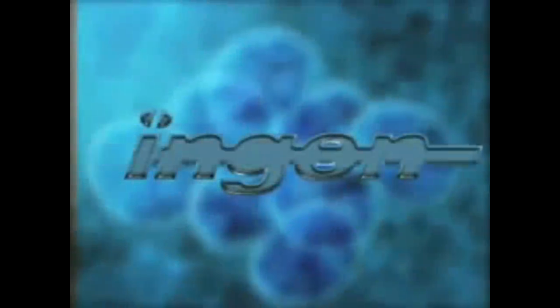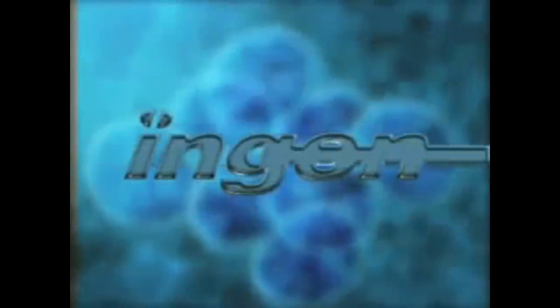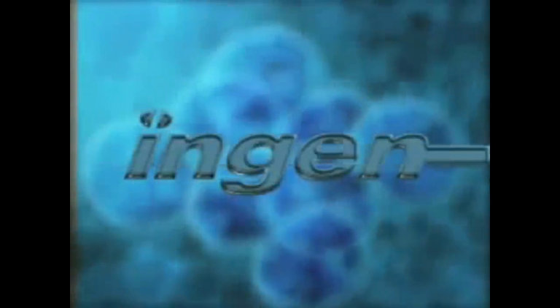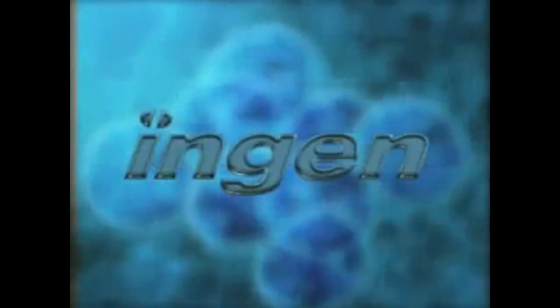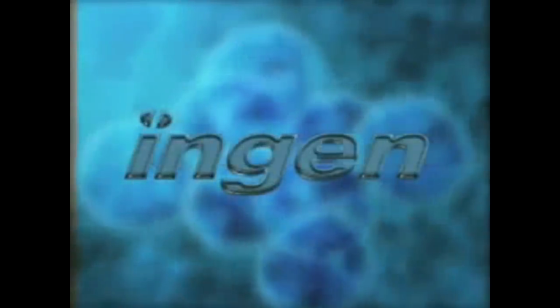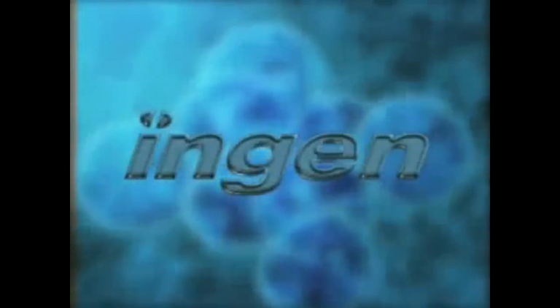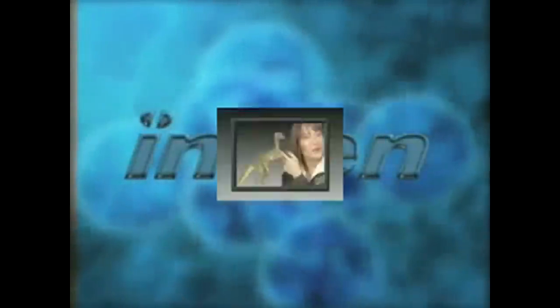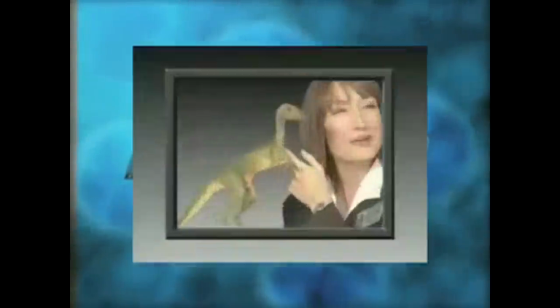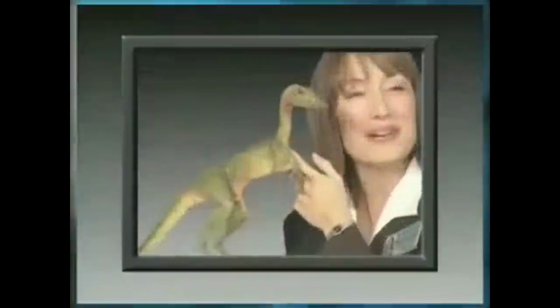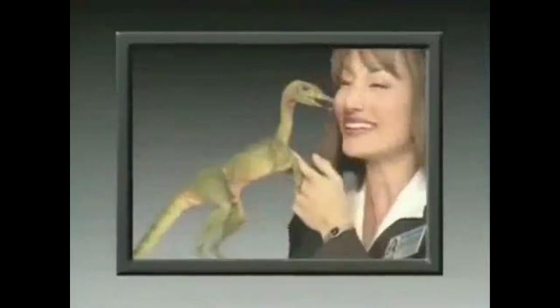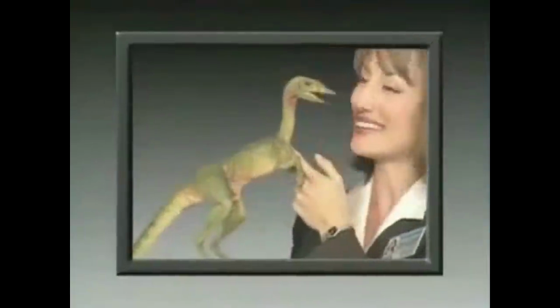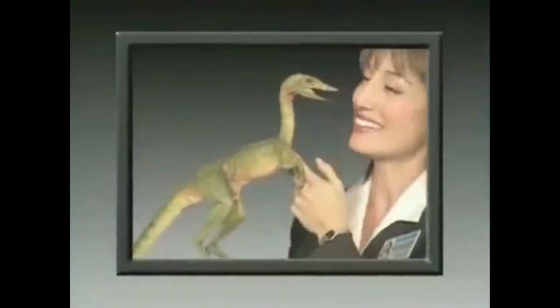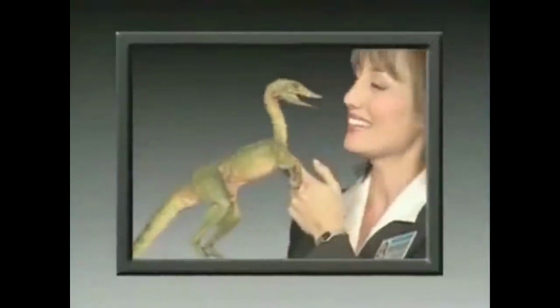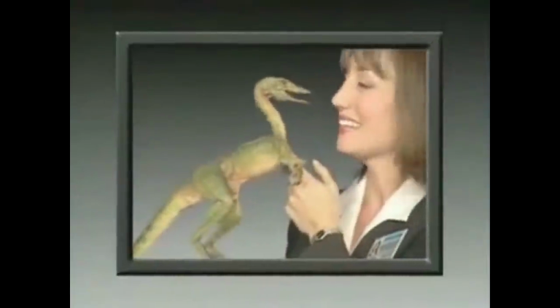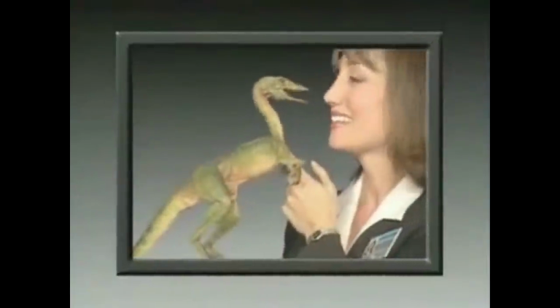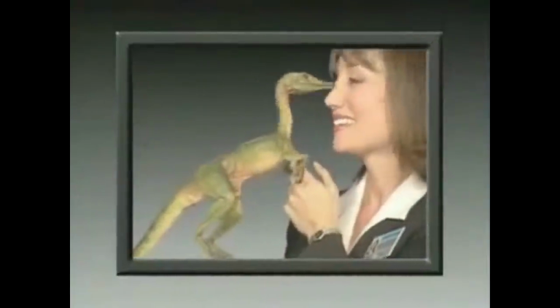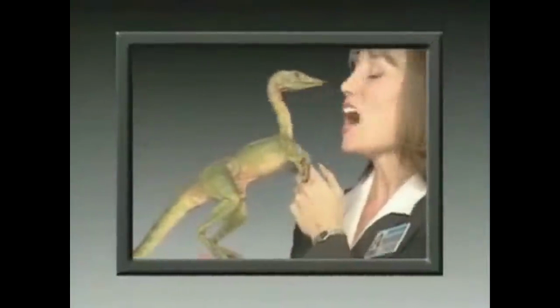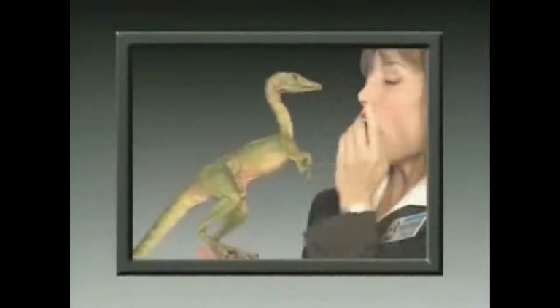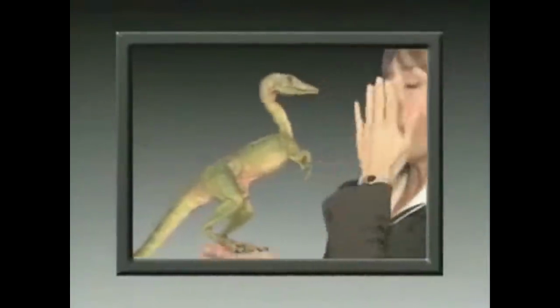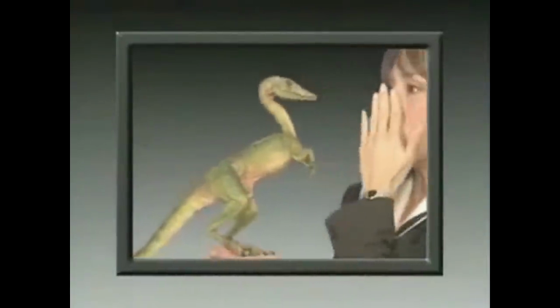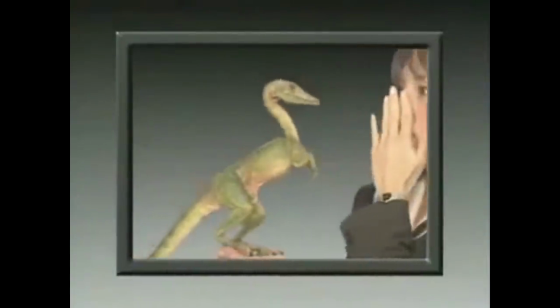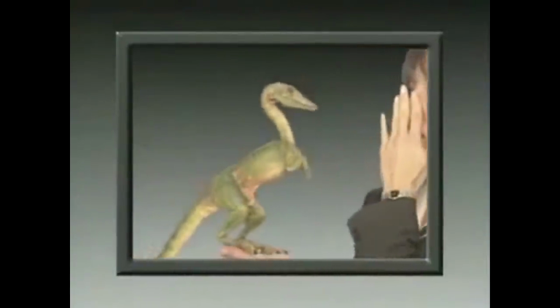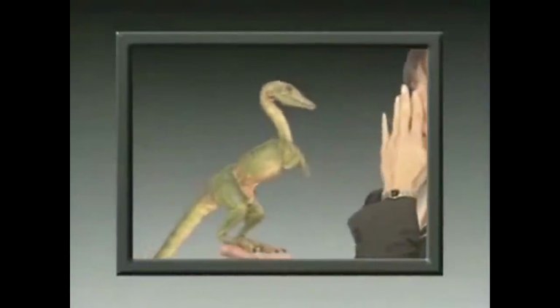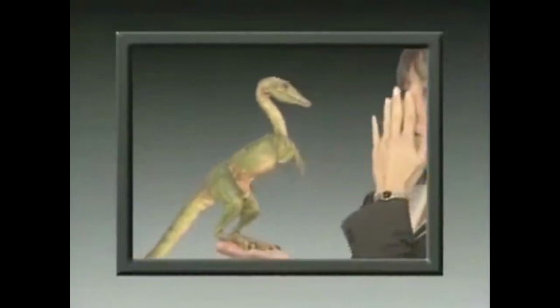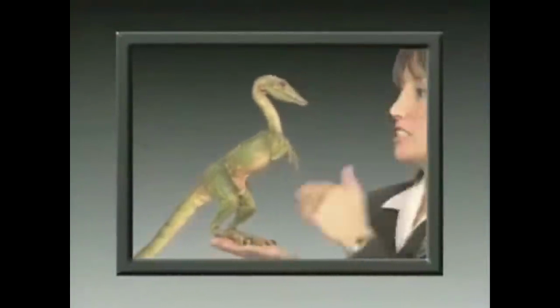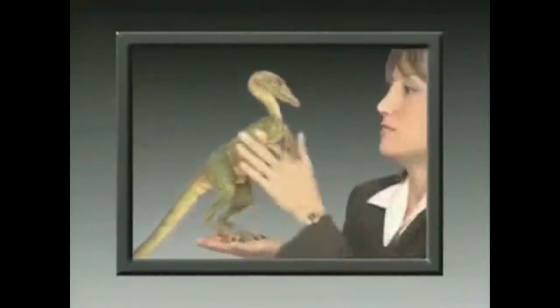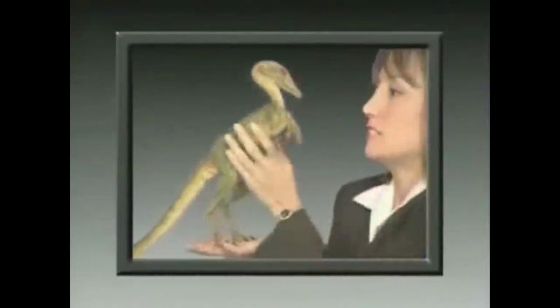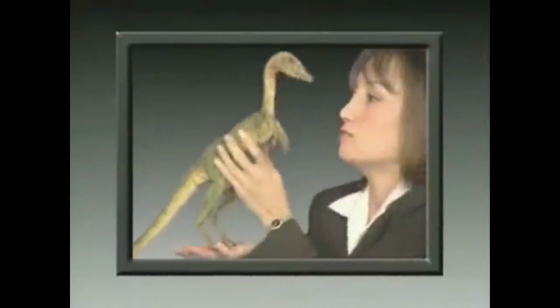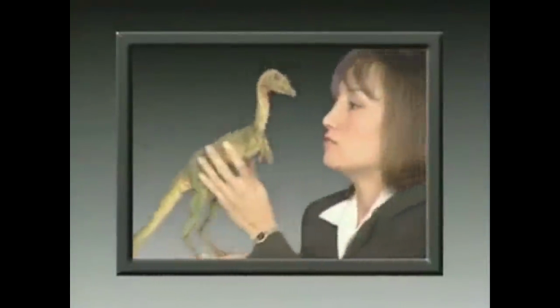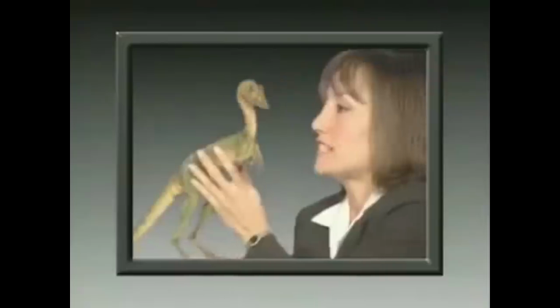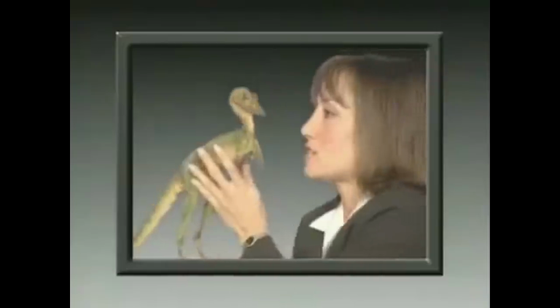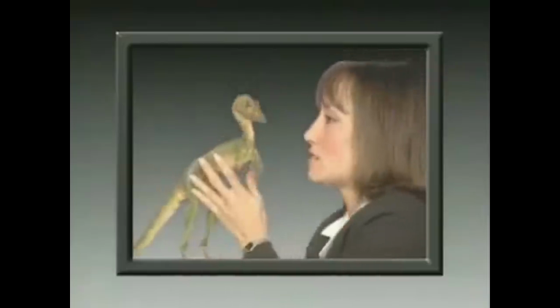Isn't he just adorable? You little rascal.